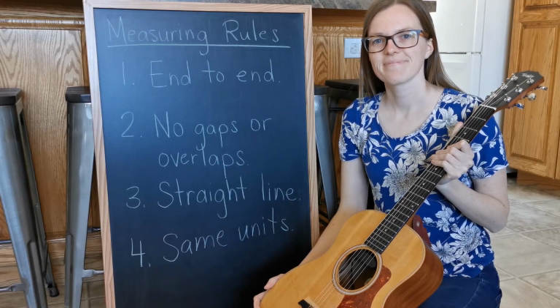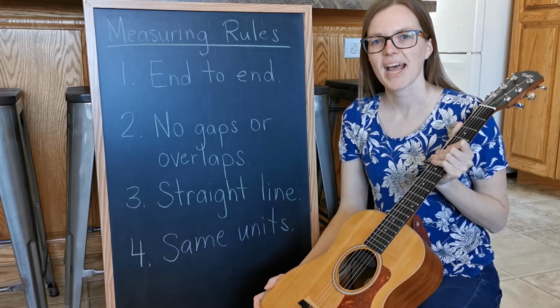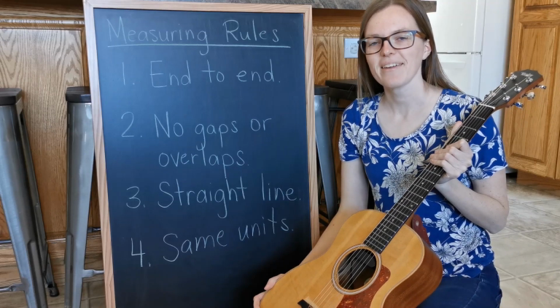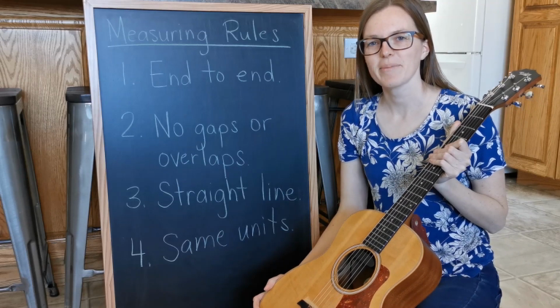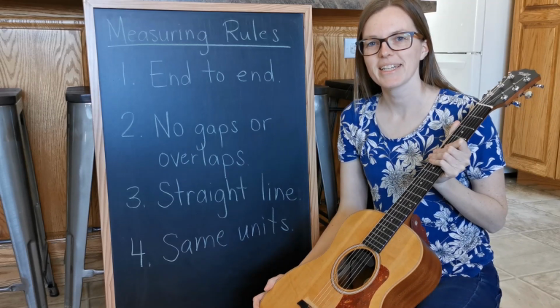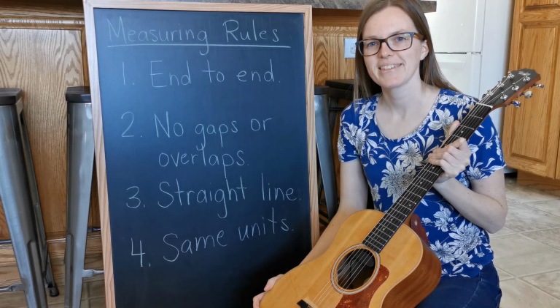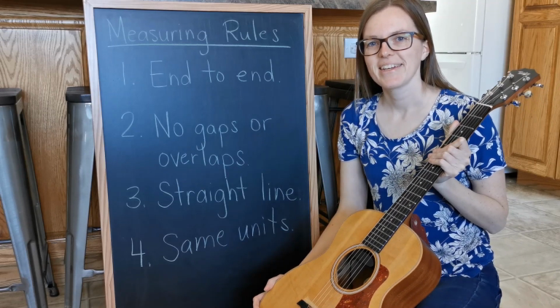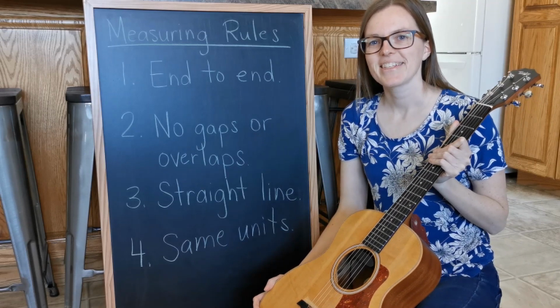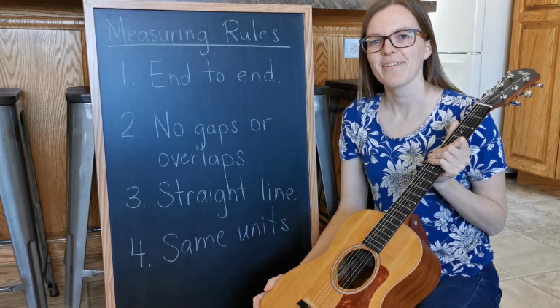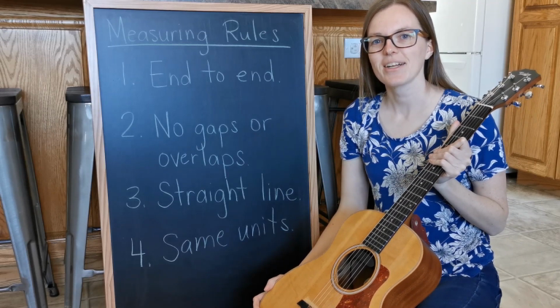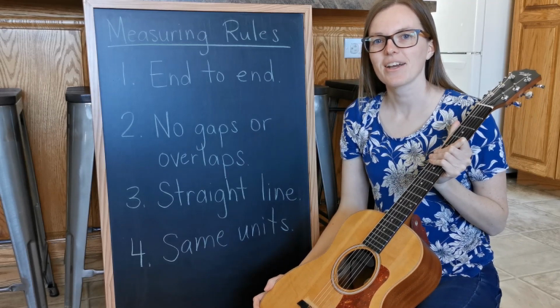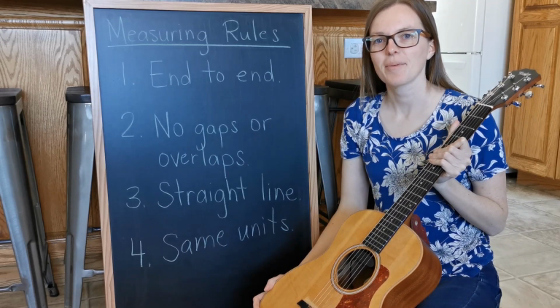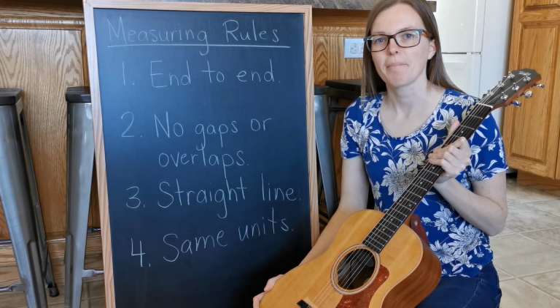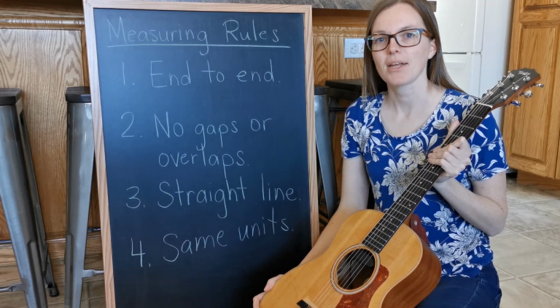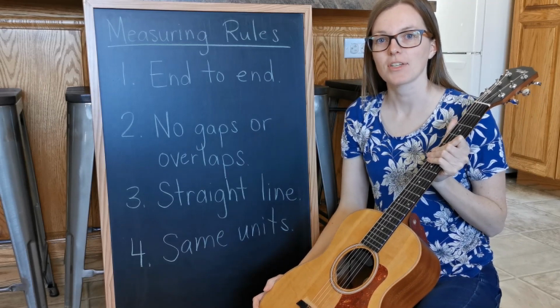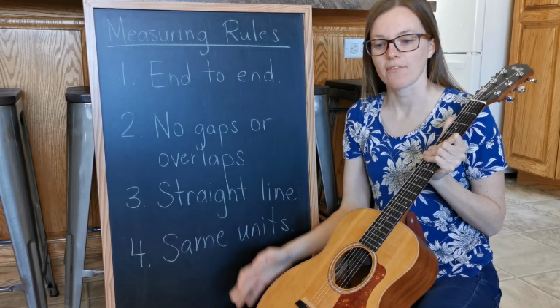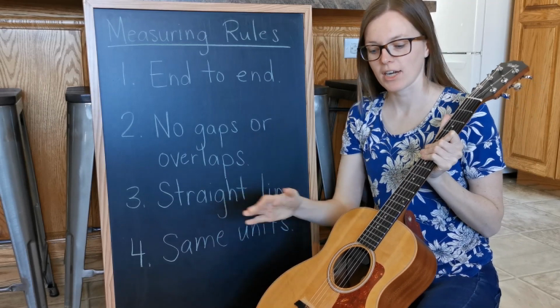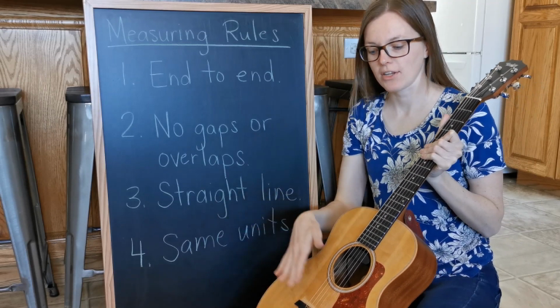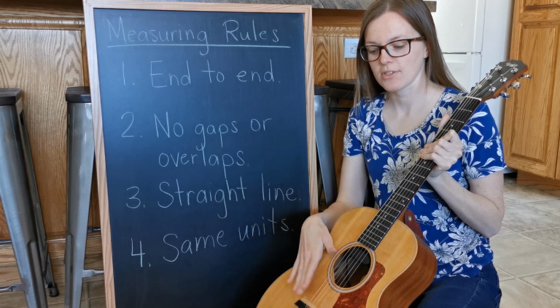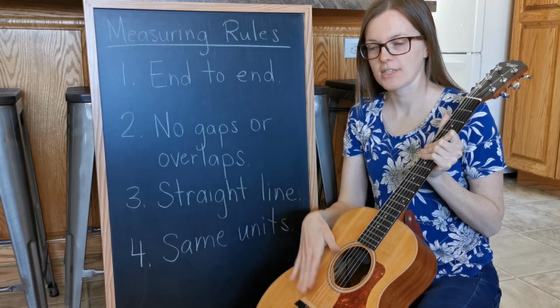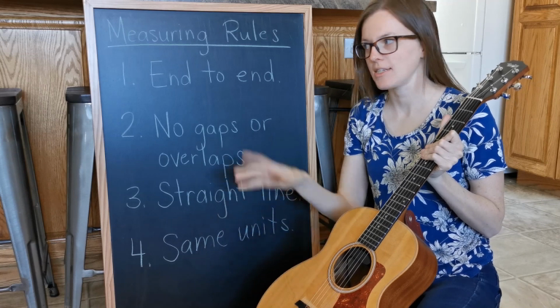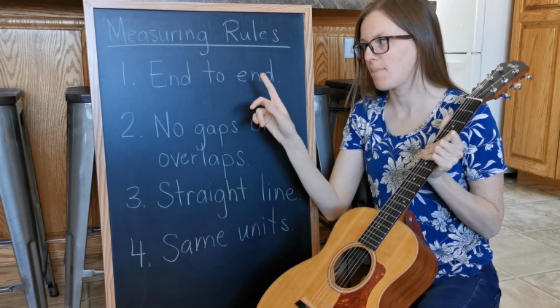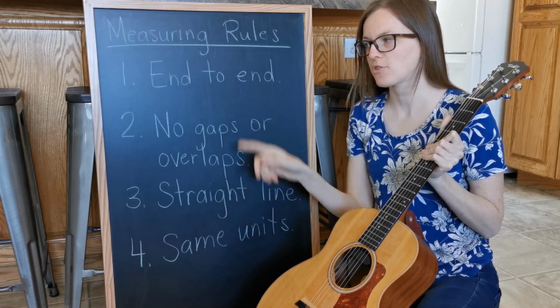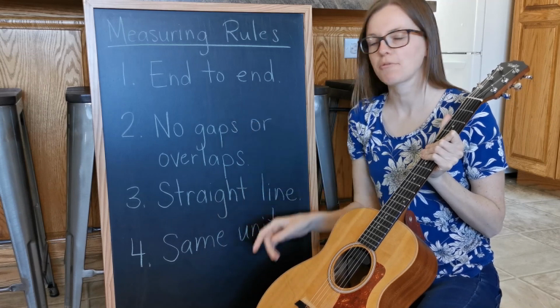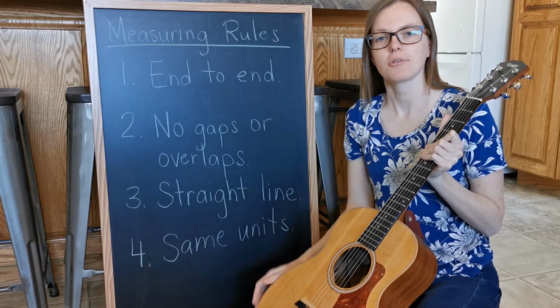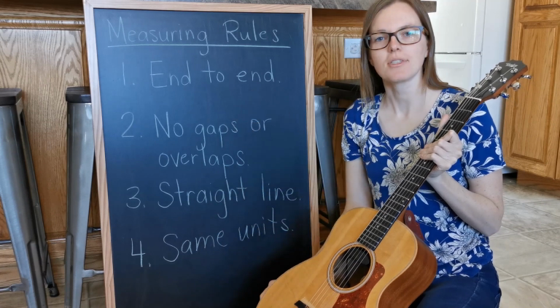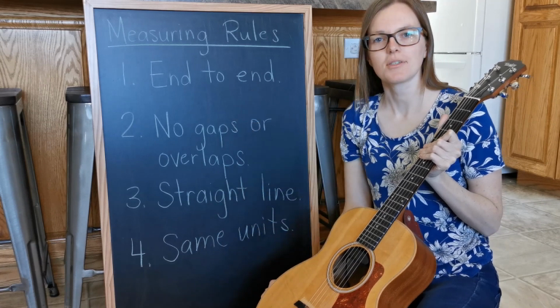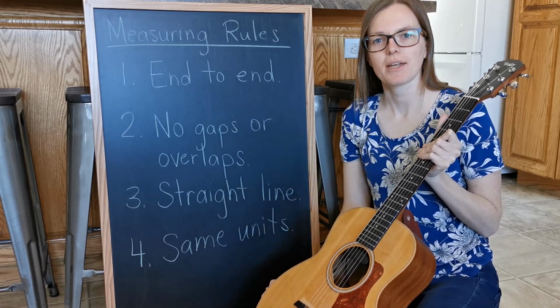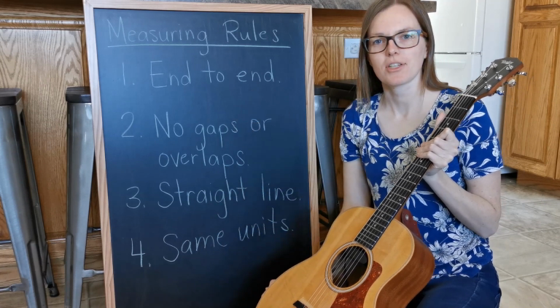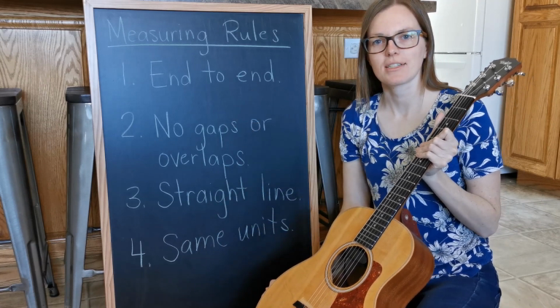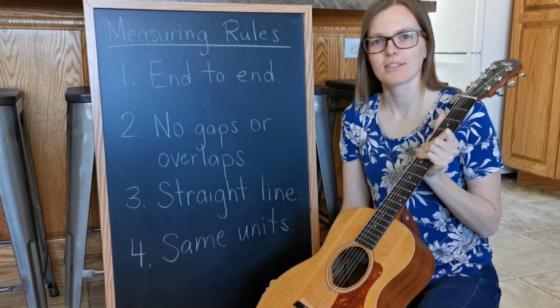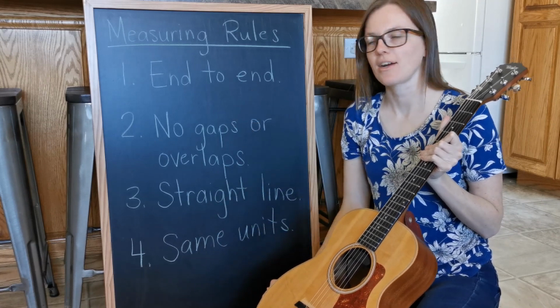Hi everybody! Today we're going to talk about measuring. We're going to use these measuring rules to measure this guitar.